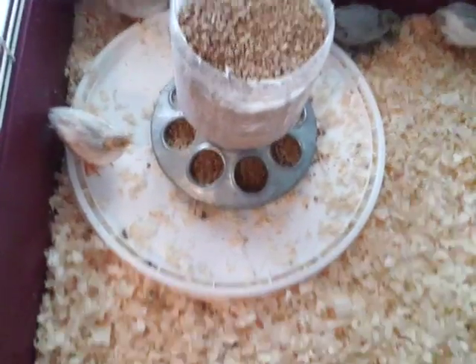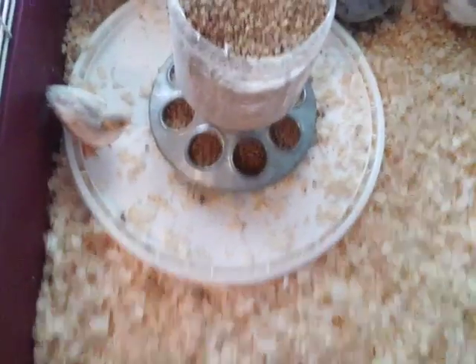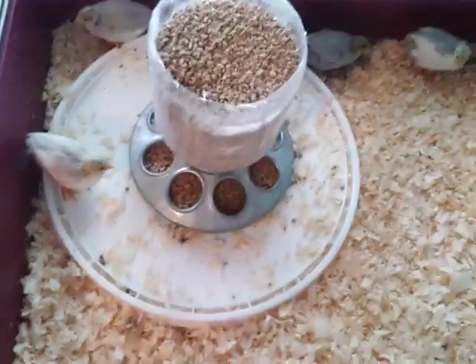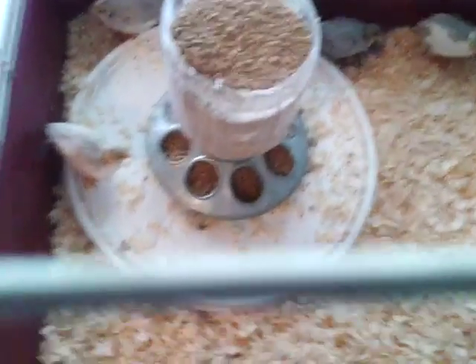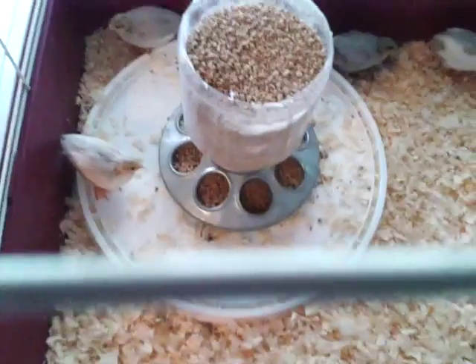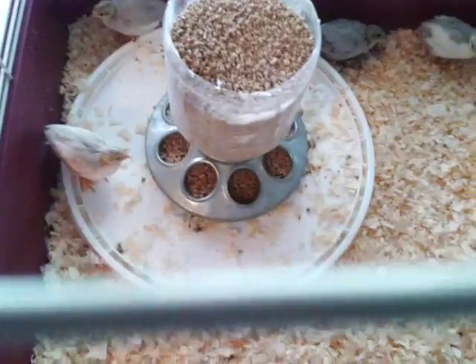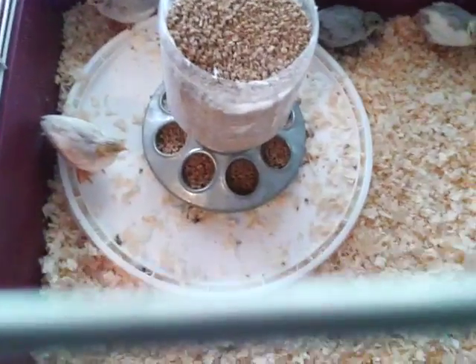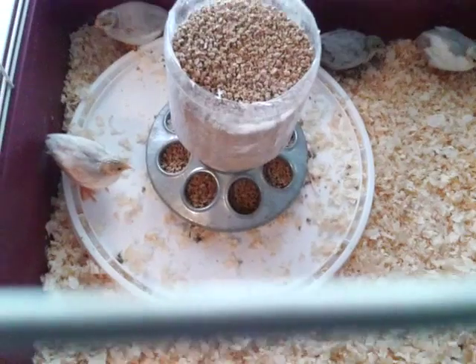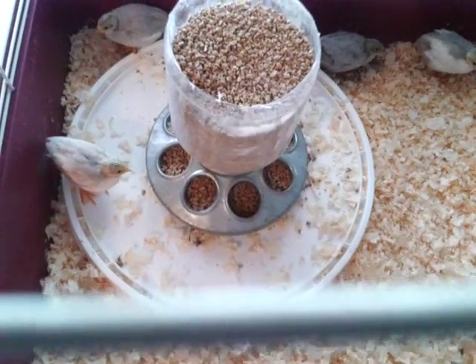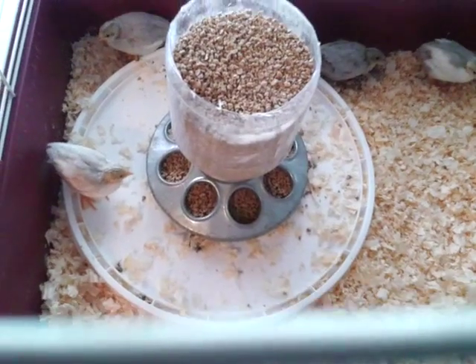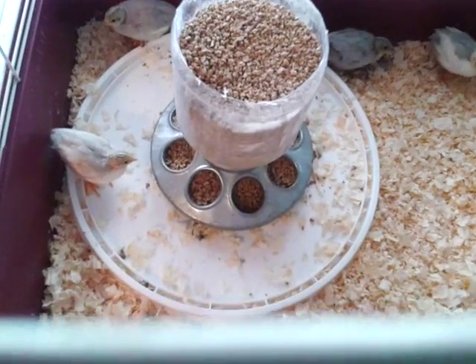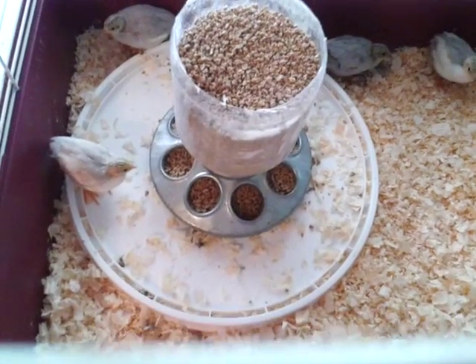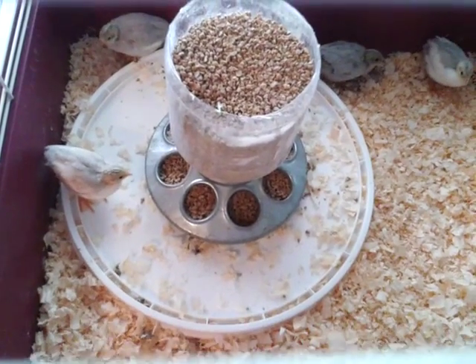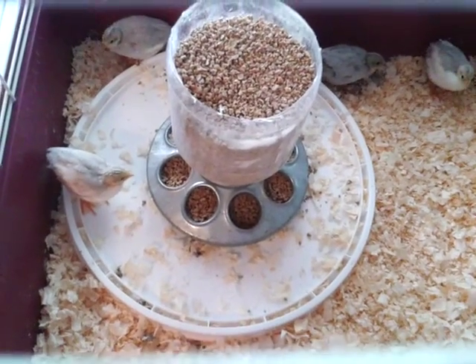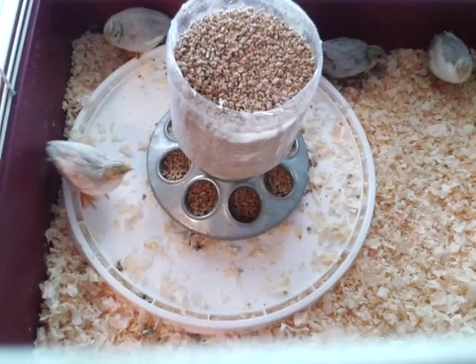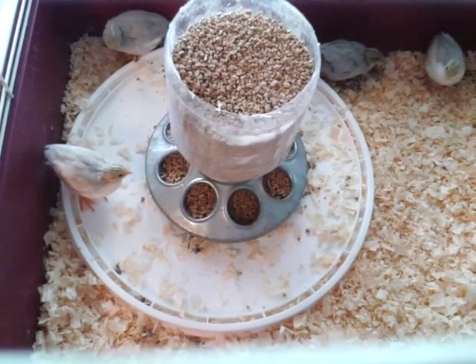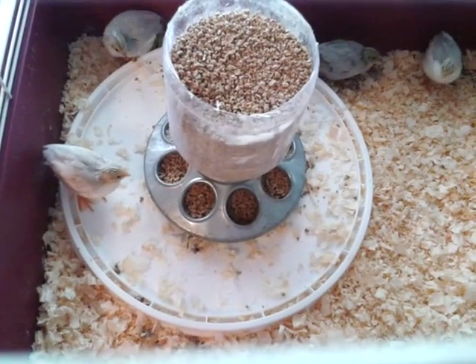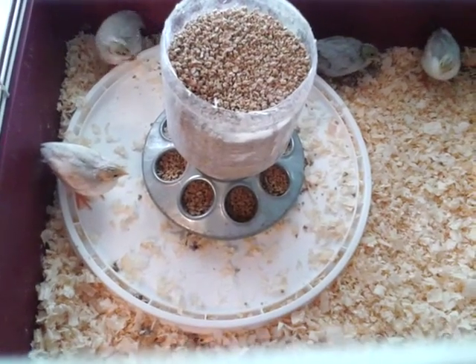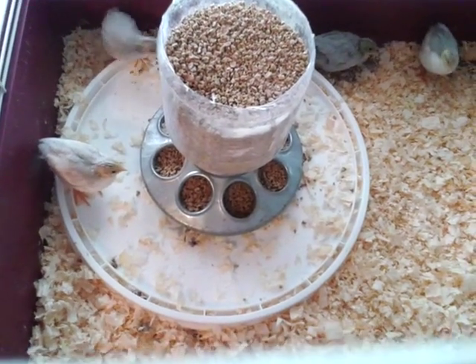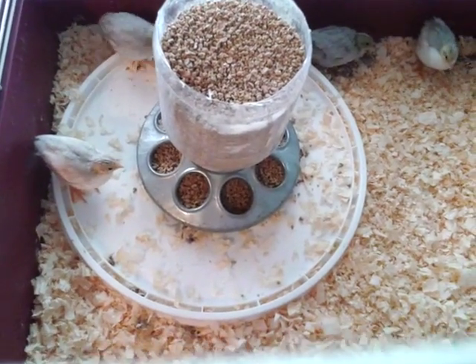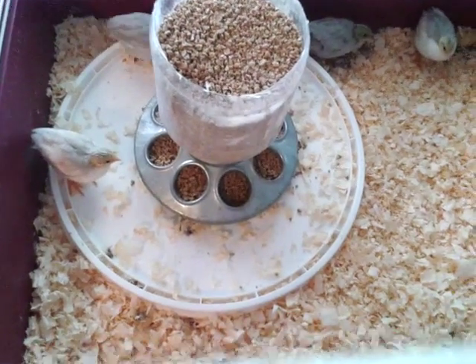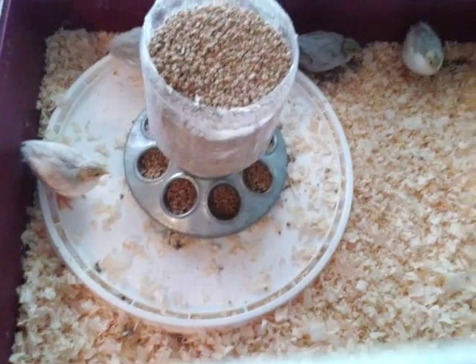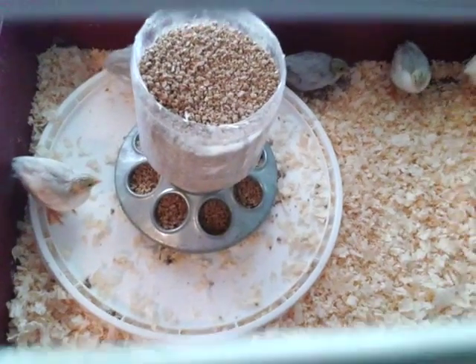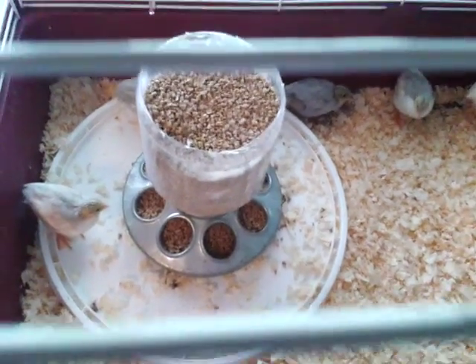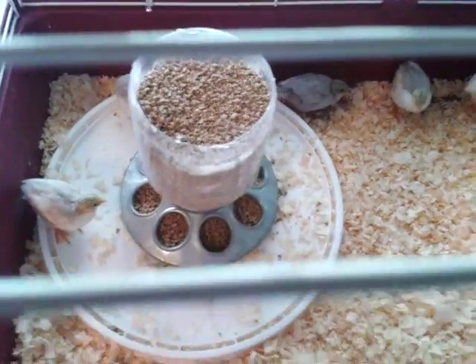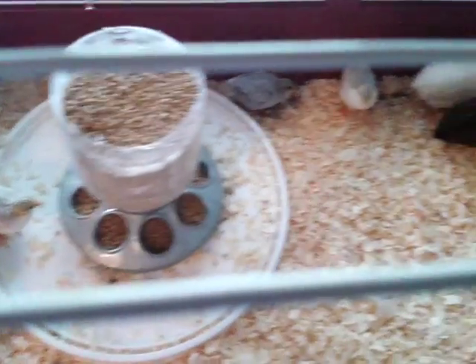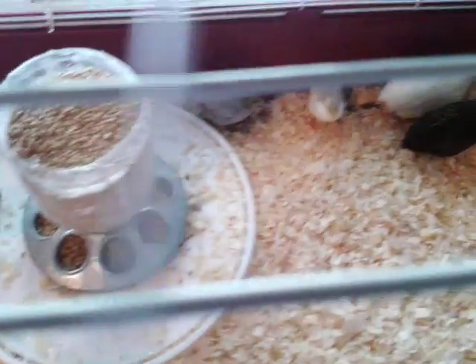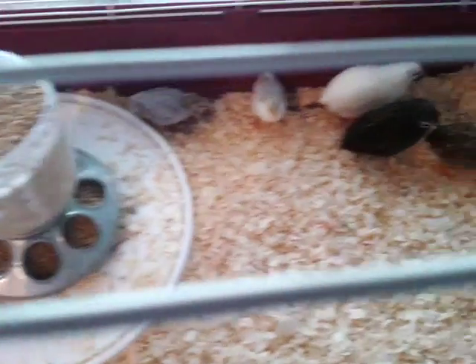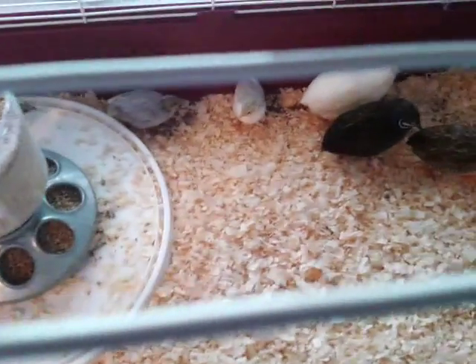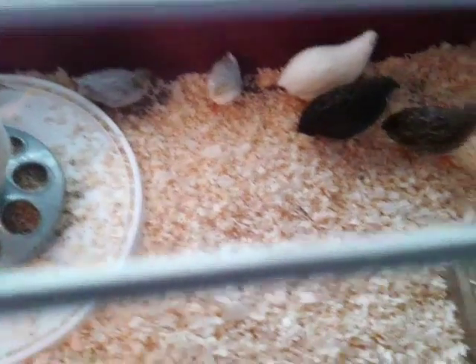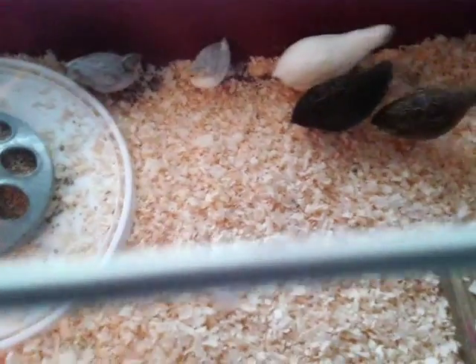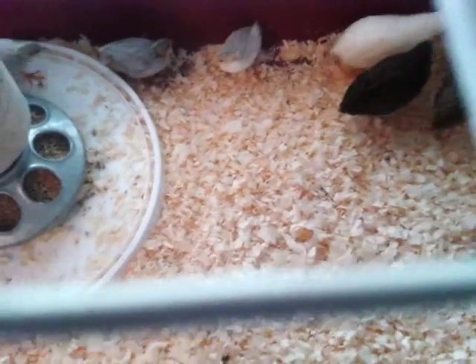Hello, Clay again, just showing you our update on our button quail.